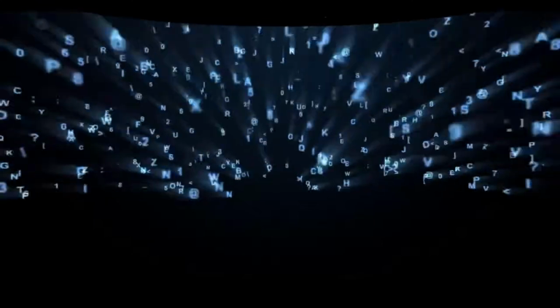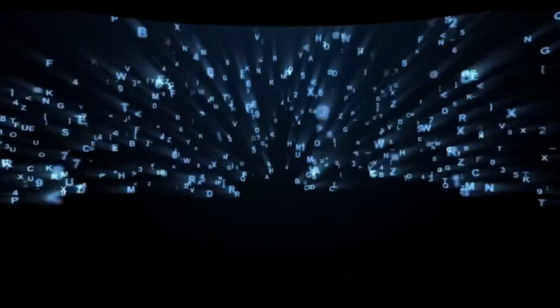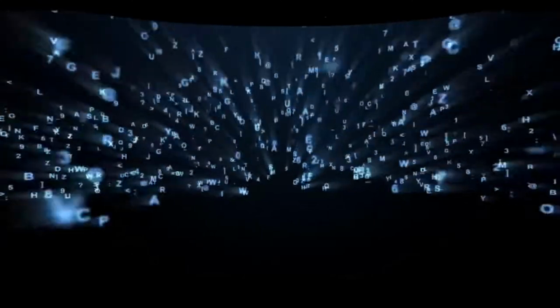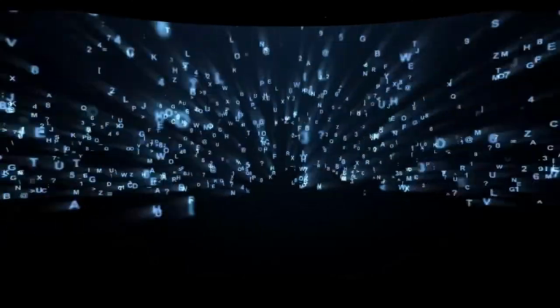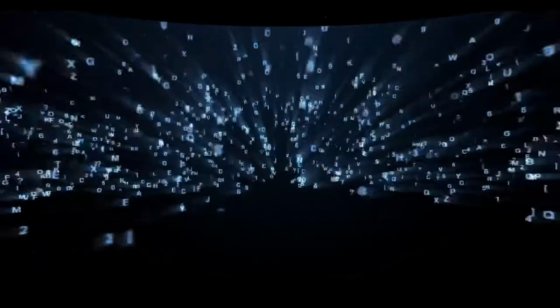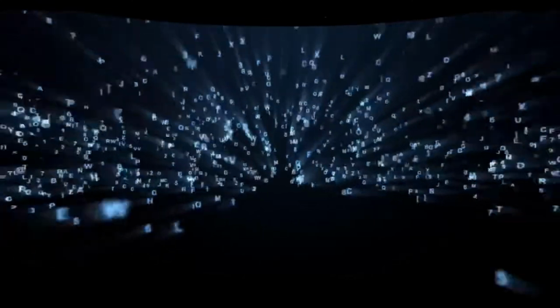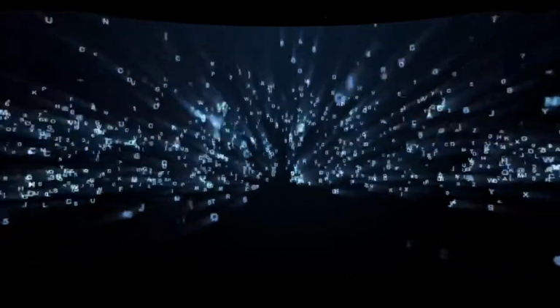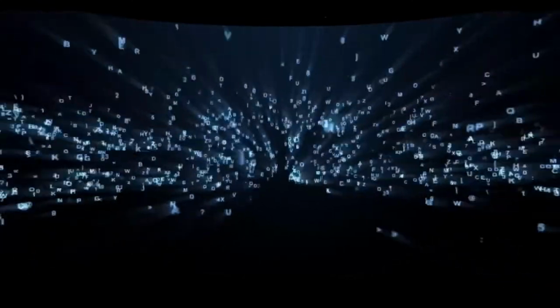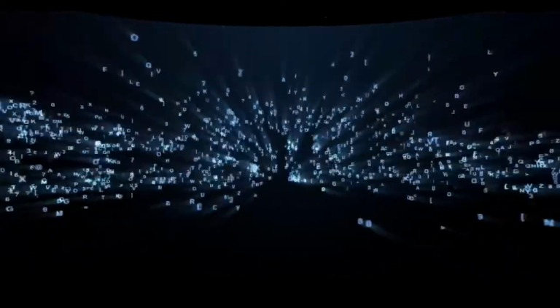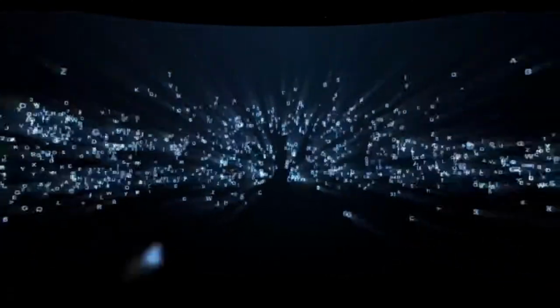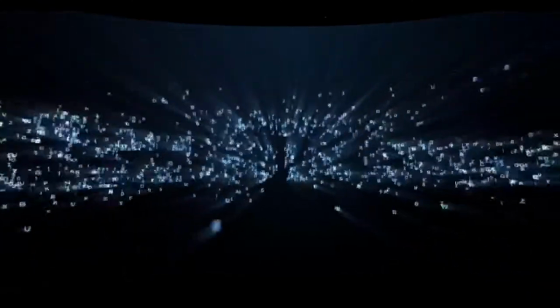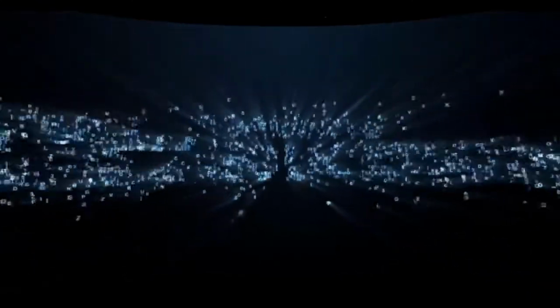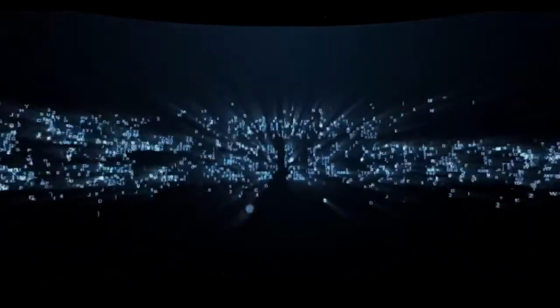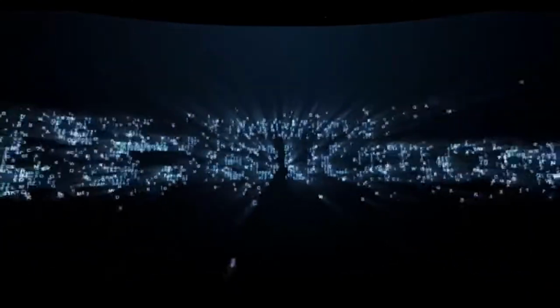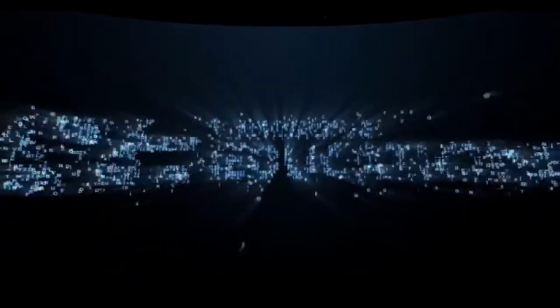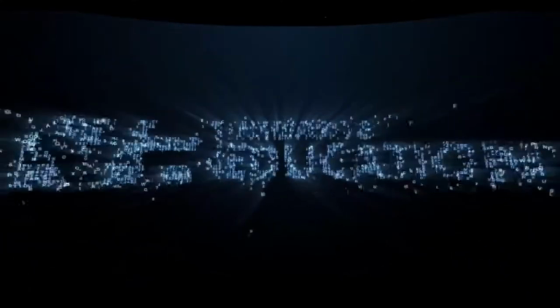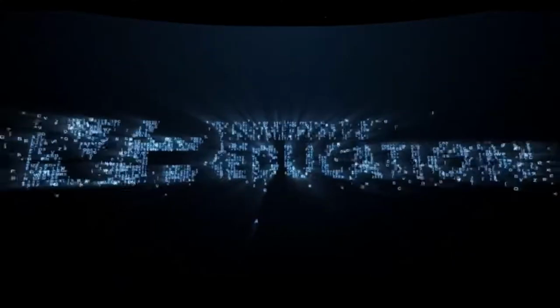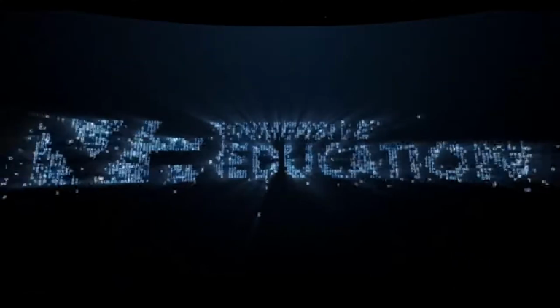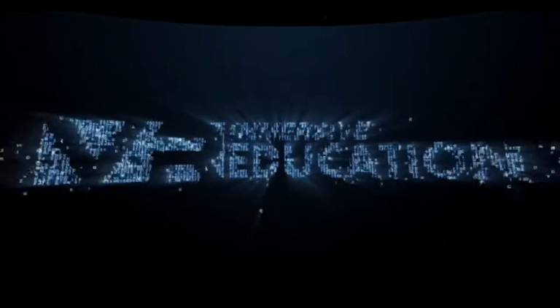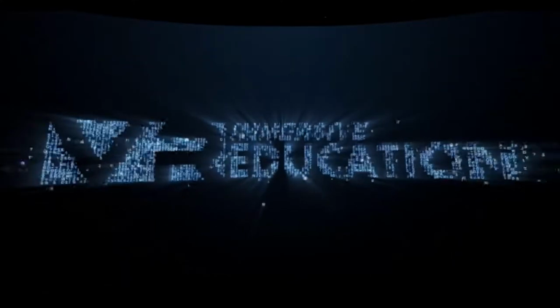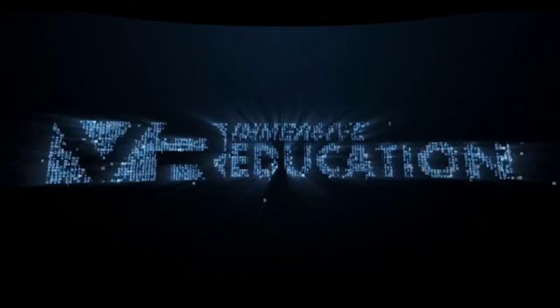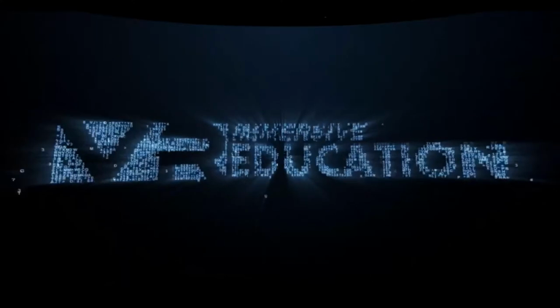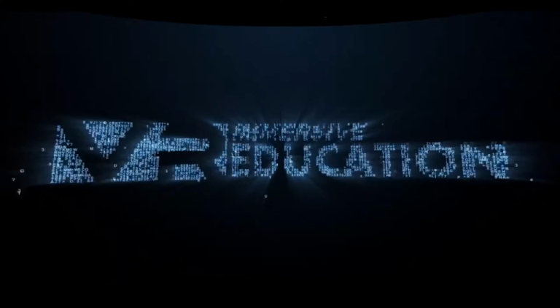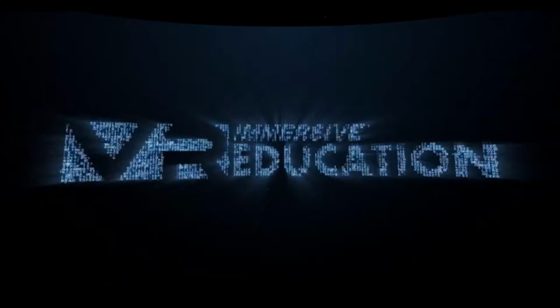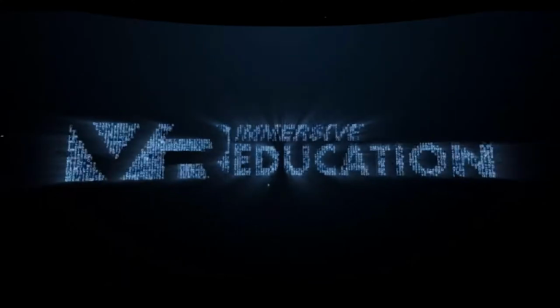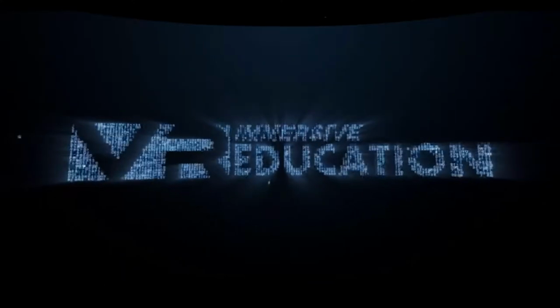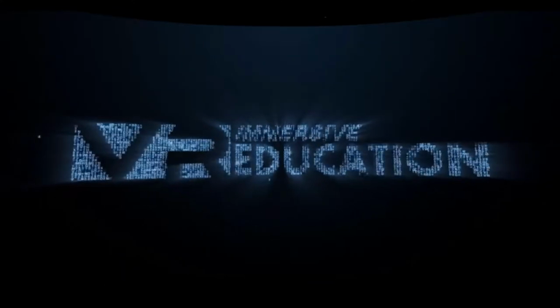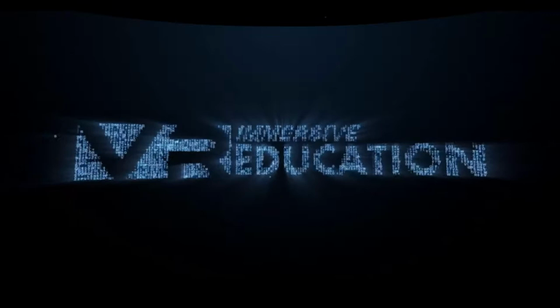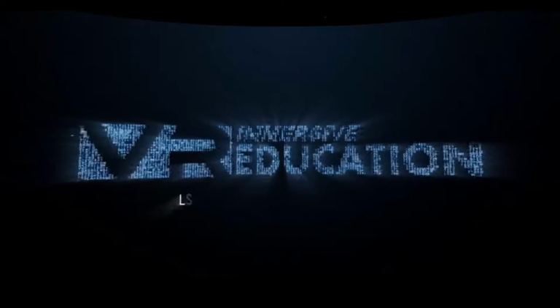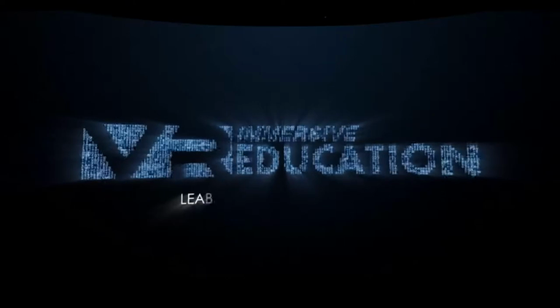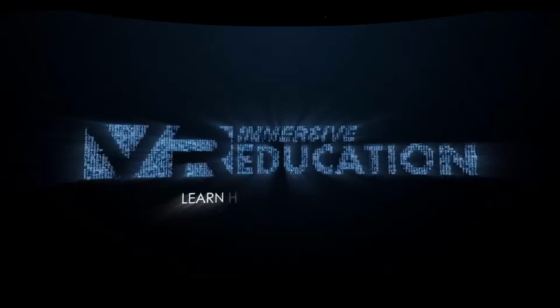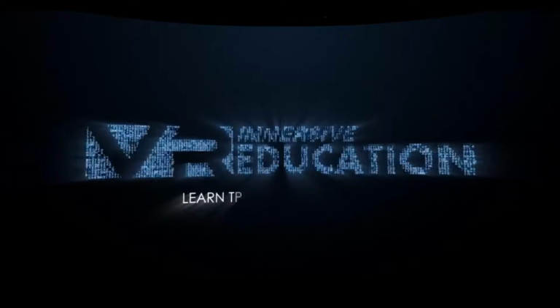Hi everyone, this is Steve Banbury, Head of Digital Learning and Innovation at JESS Dubai and founder of Virtualiteach.